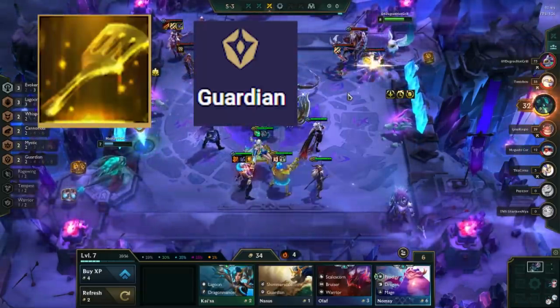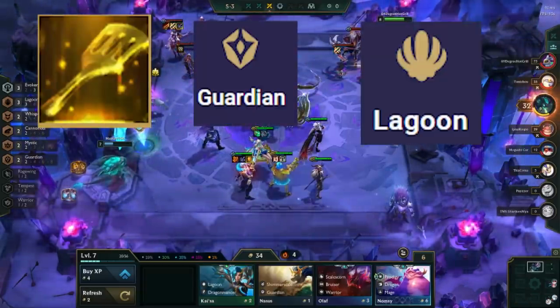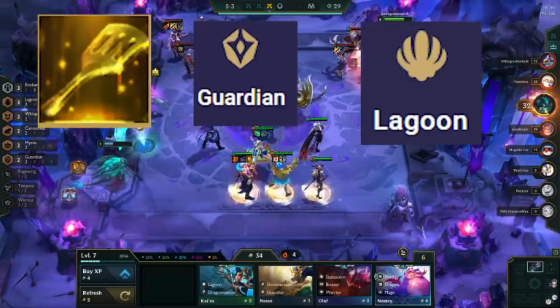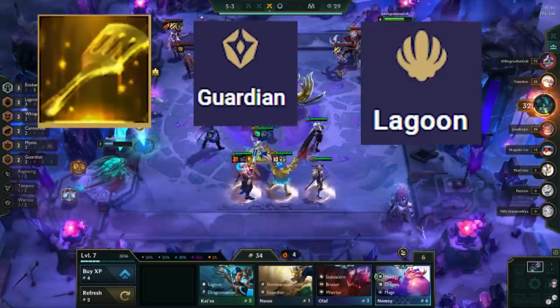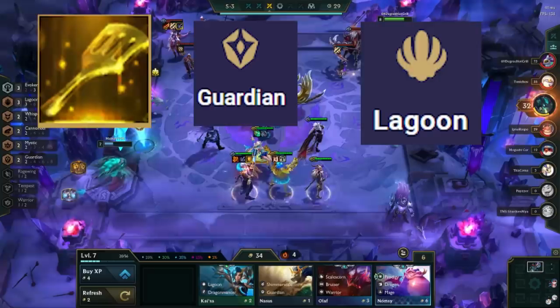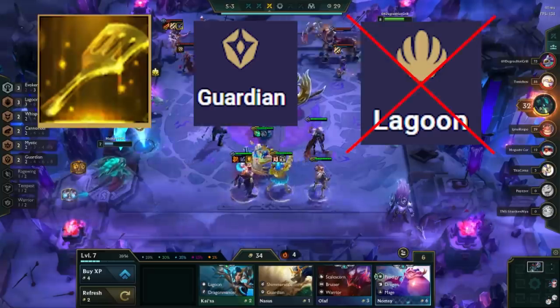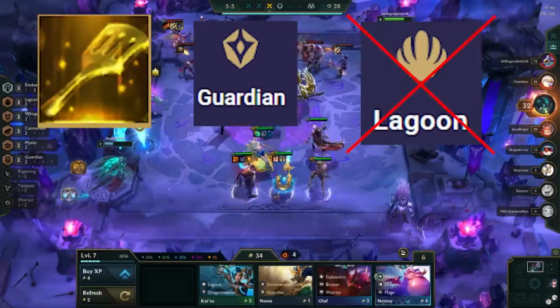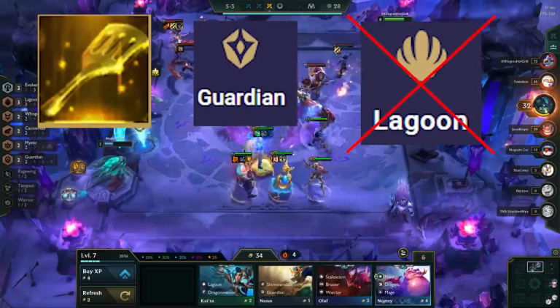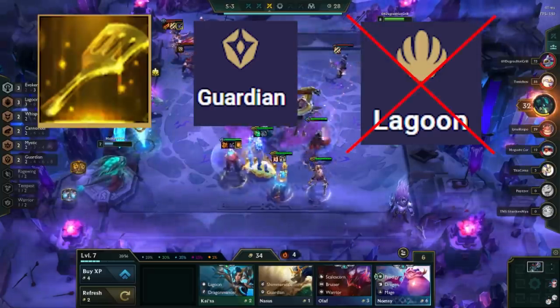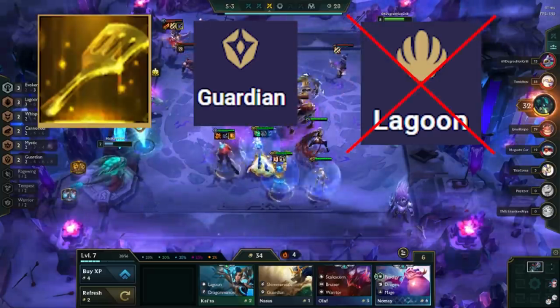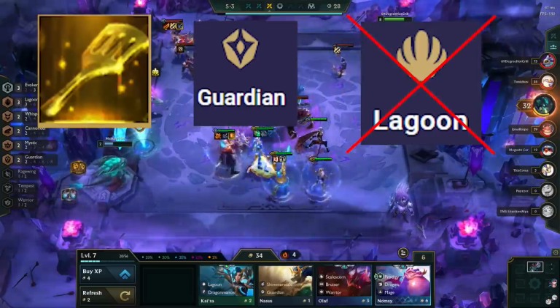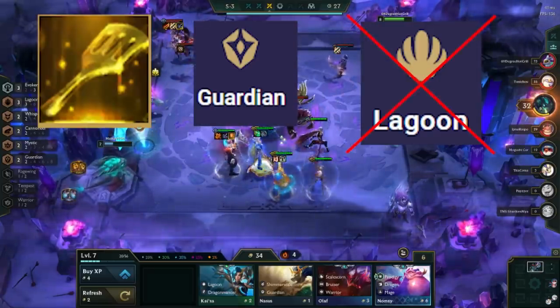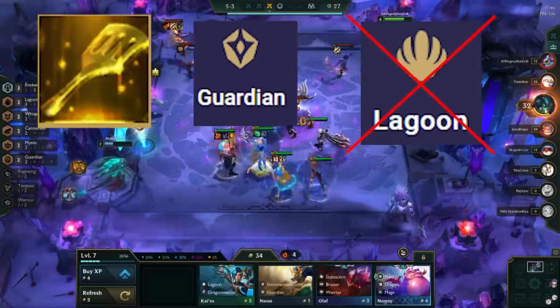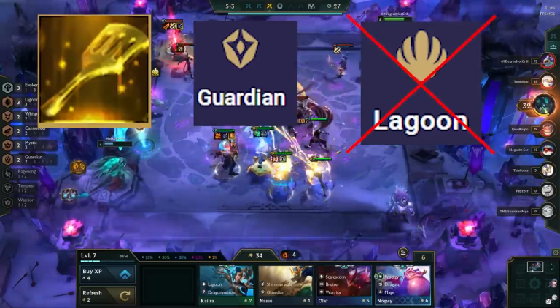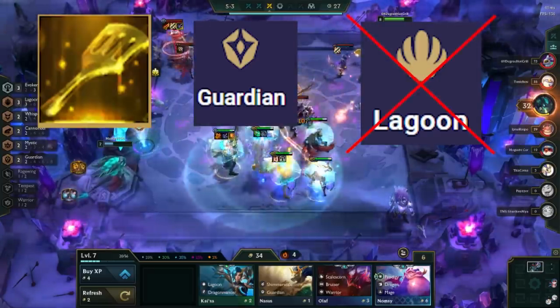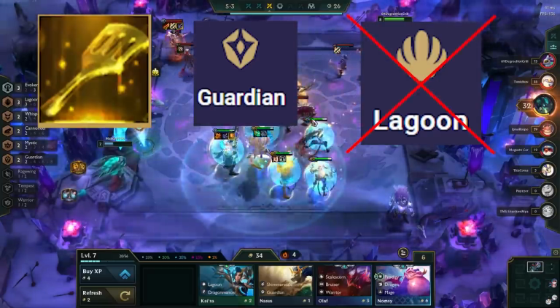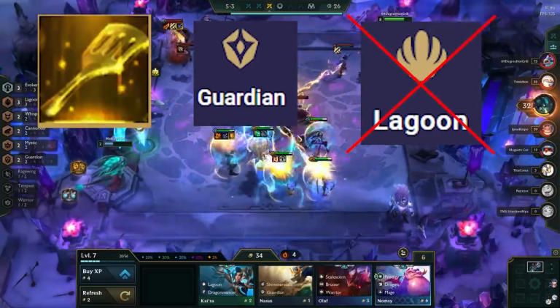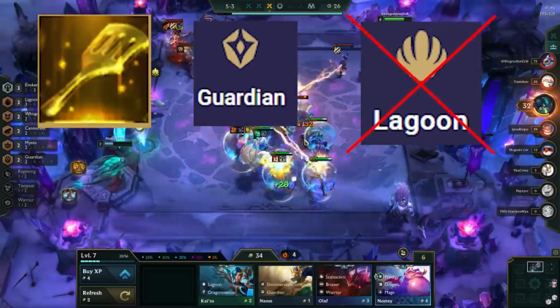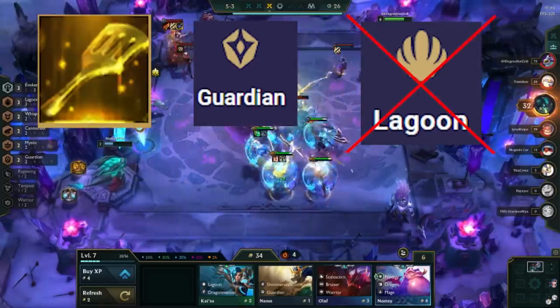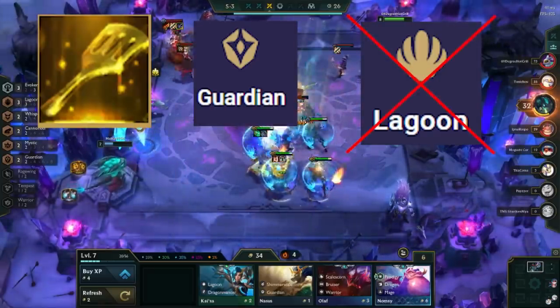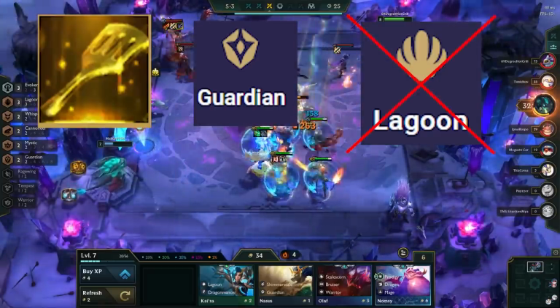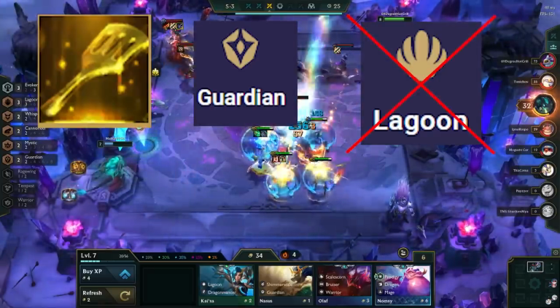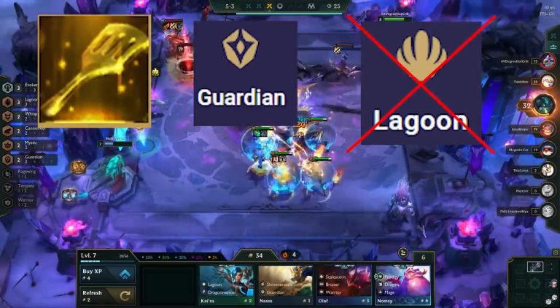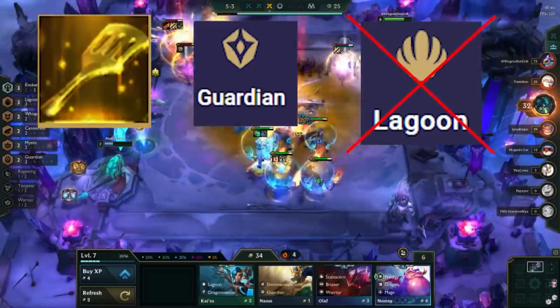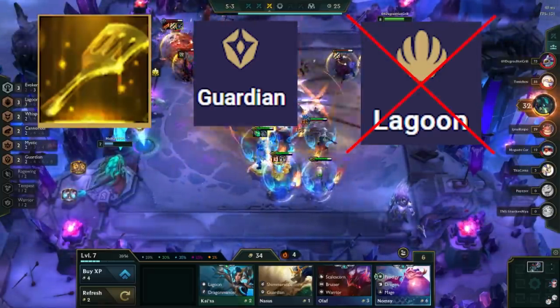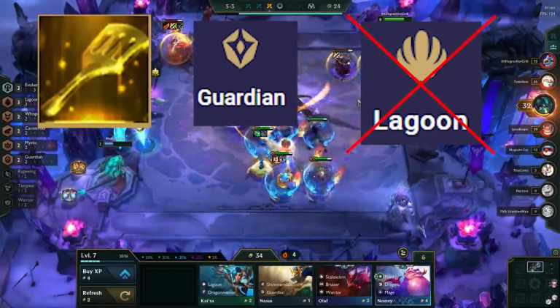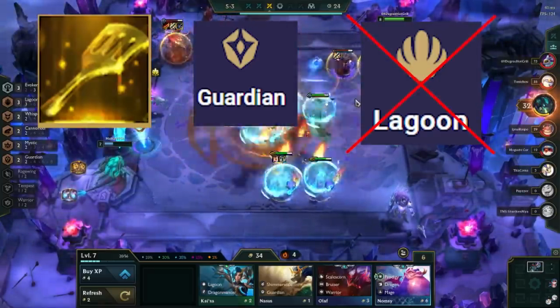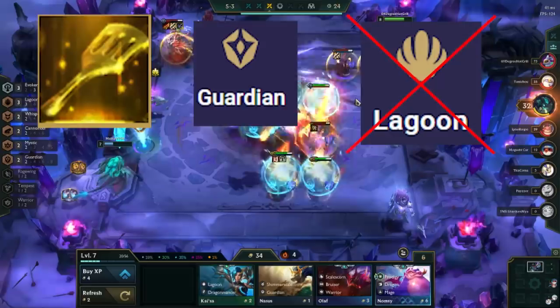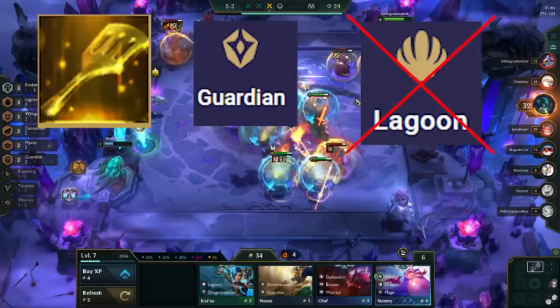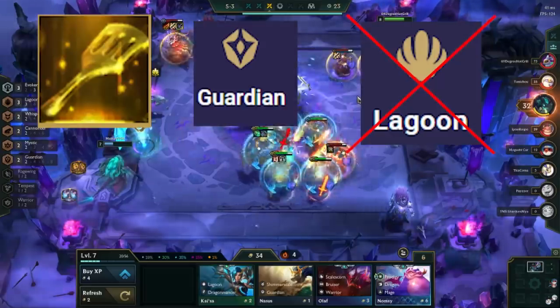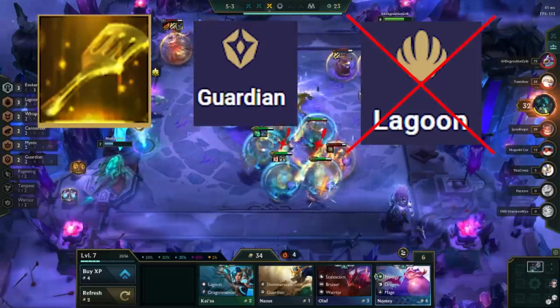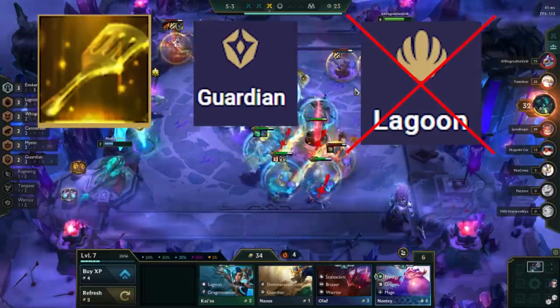Lagoon Spat is a bait, as you never want to go for 6 Lagoon in this comp, so if you can't build a Guardian Spat, it will end up being a dead spatula.